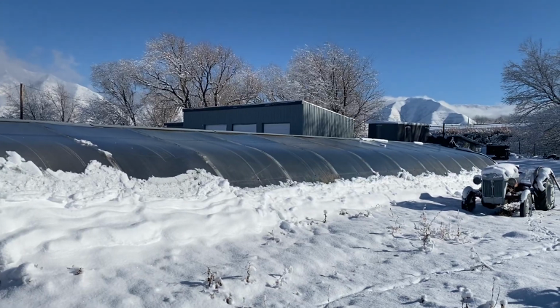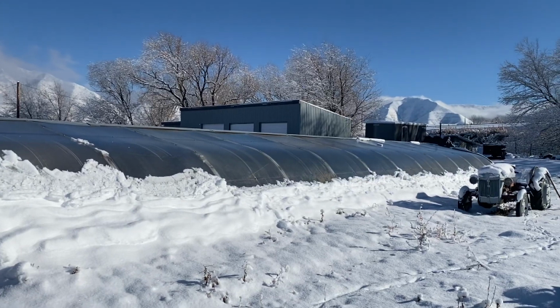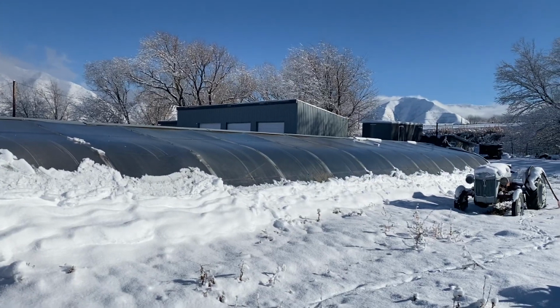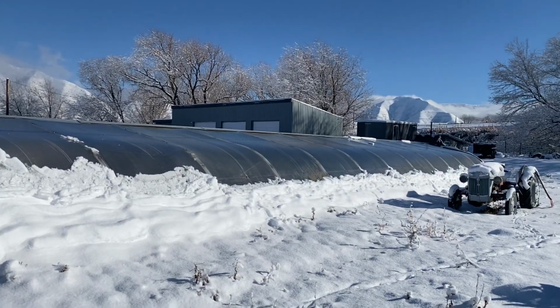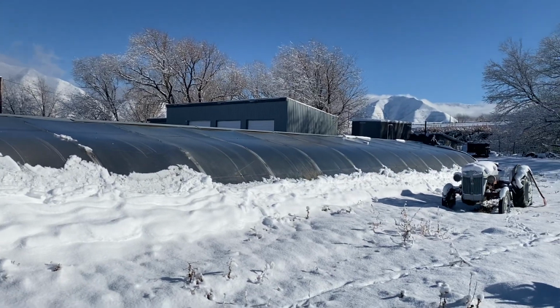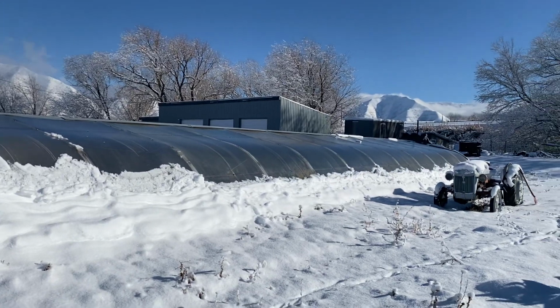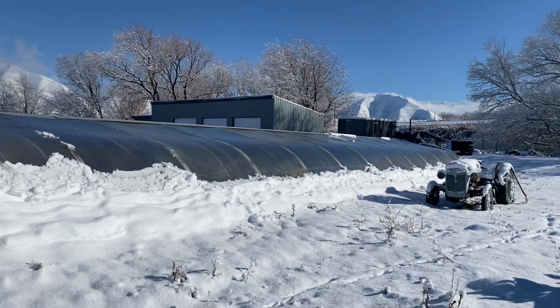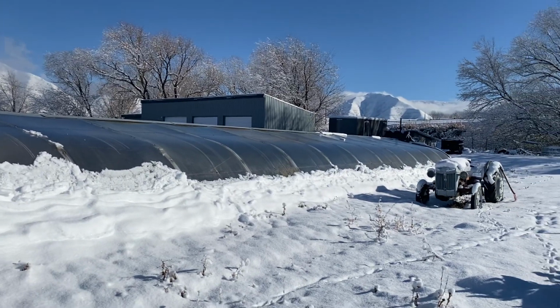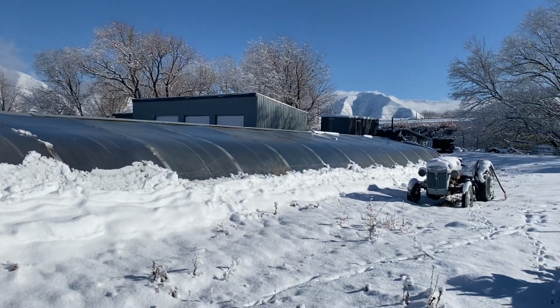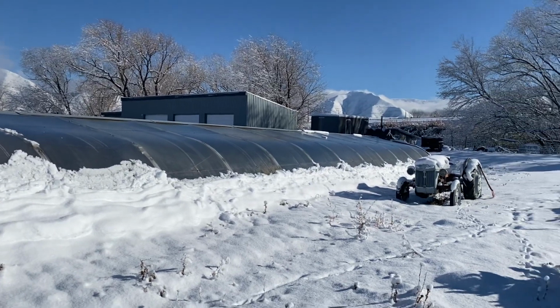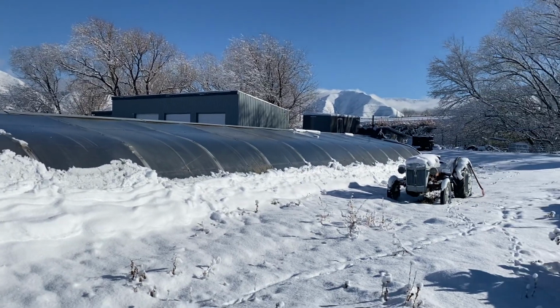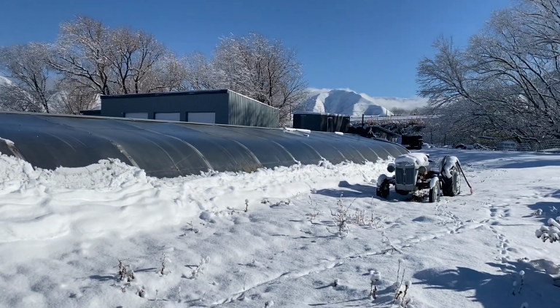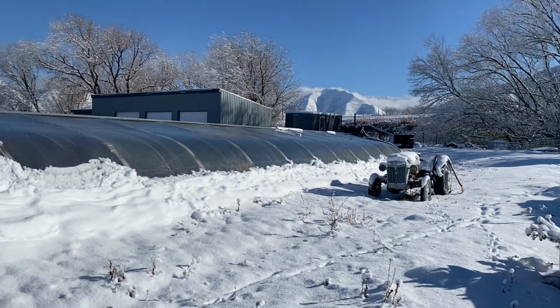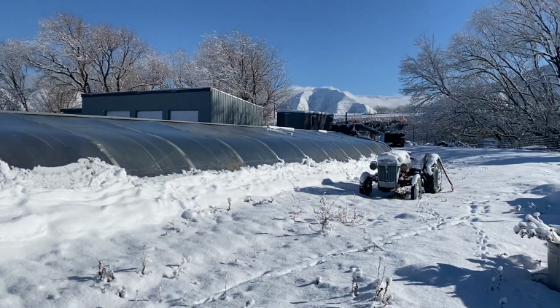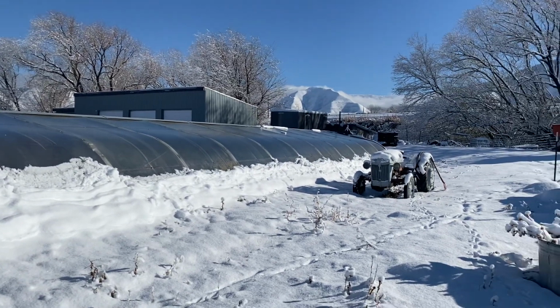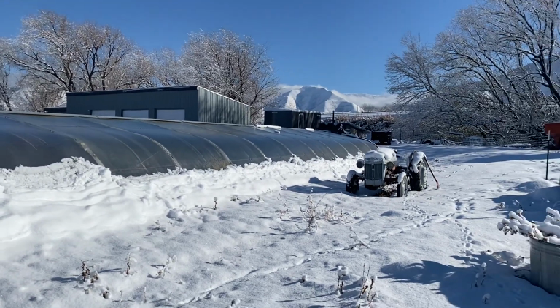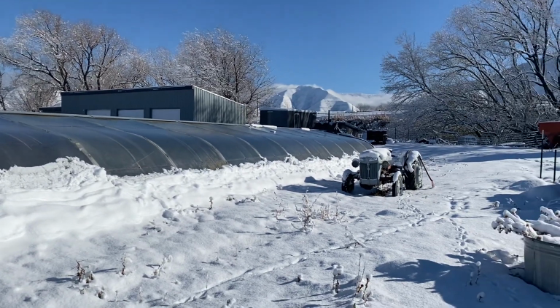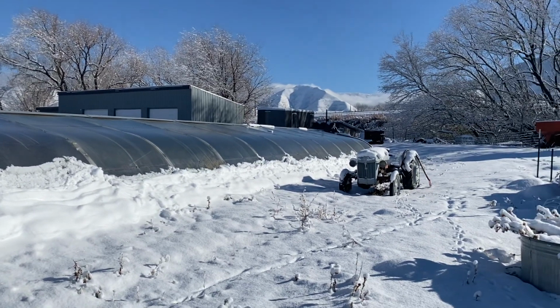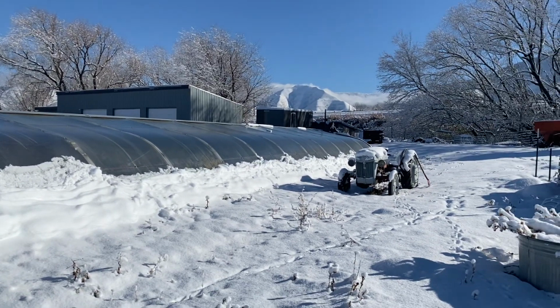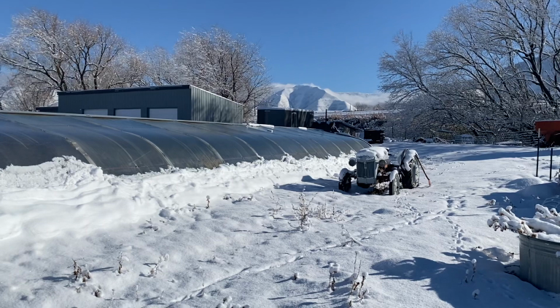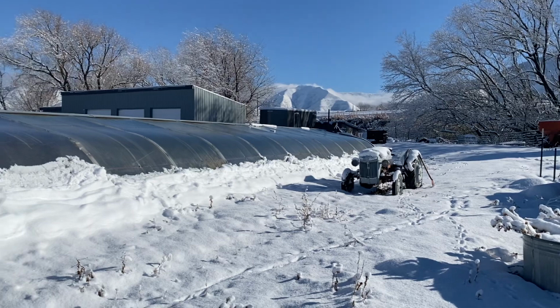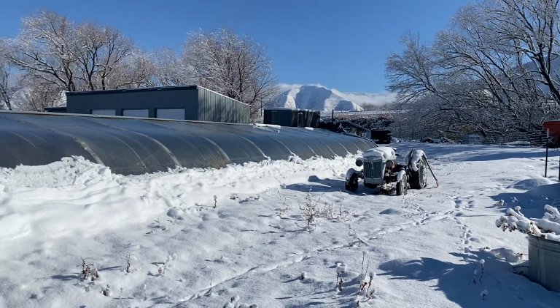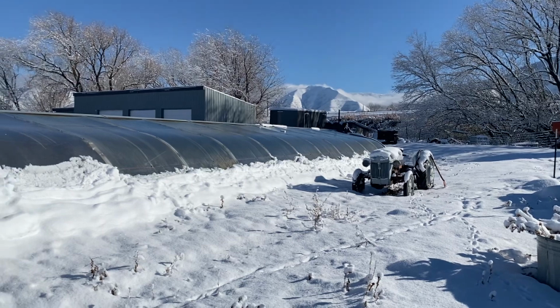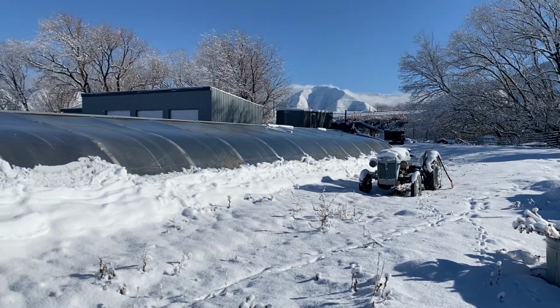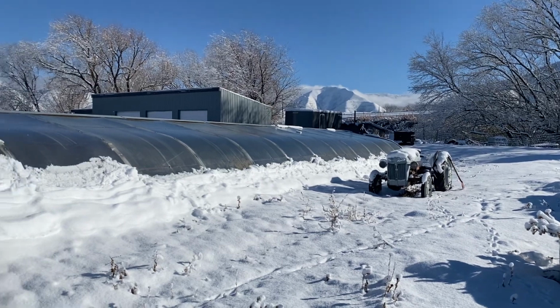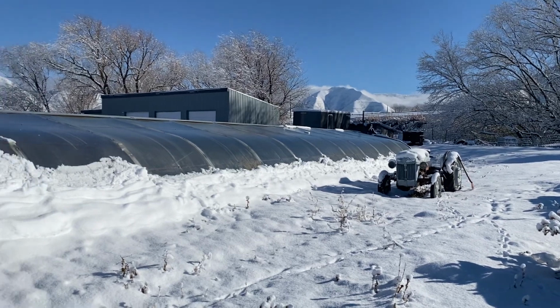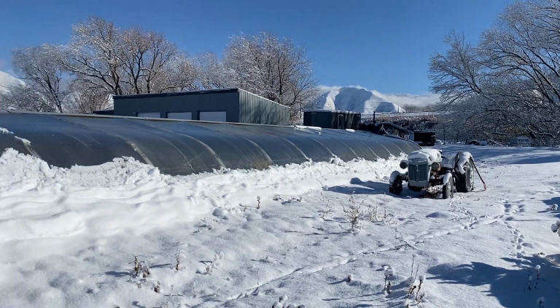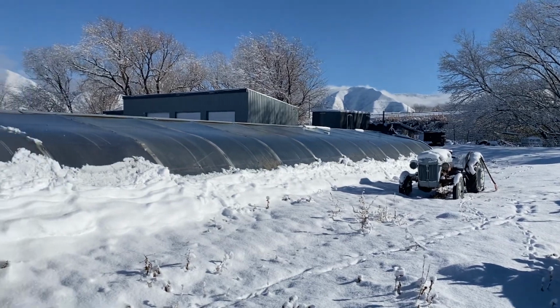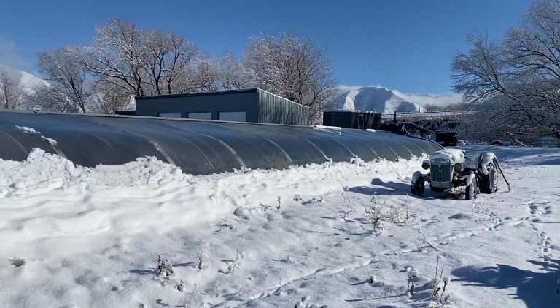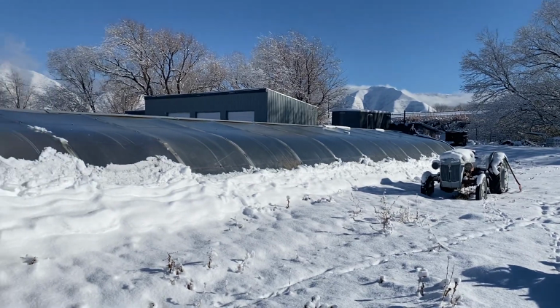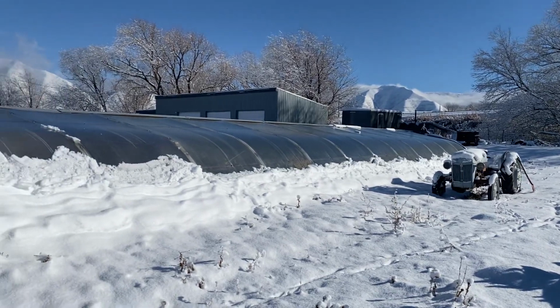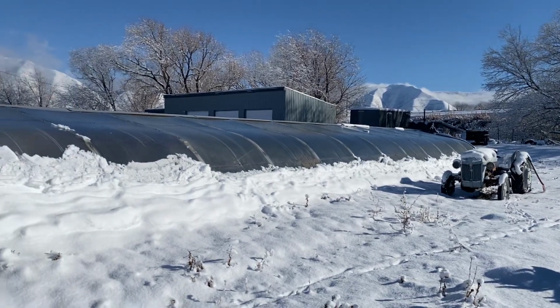Welcome back to Springville. I thought I'd do an update on the greenhouse after a snowstorm.